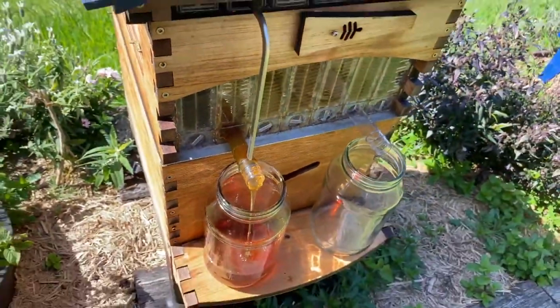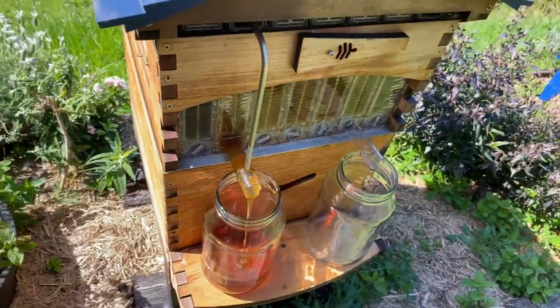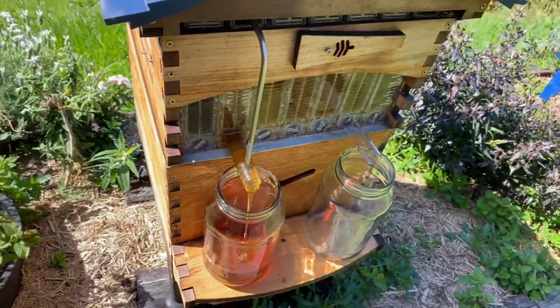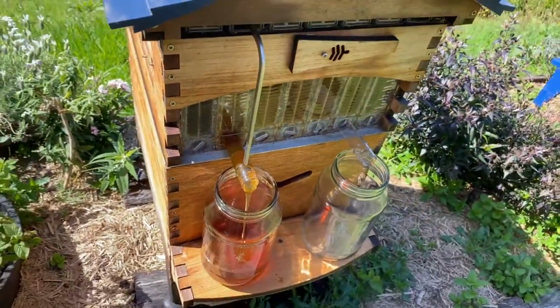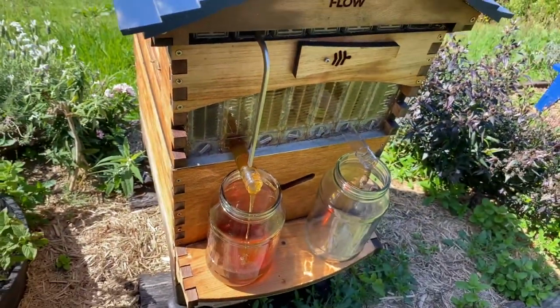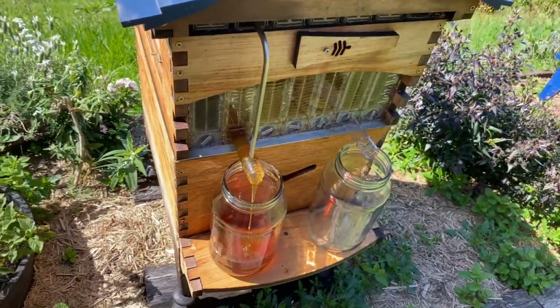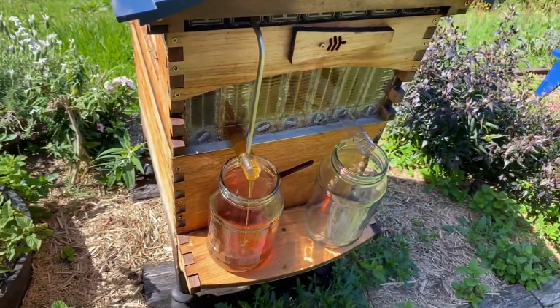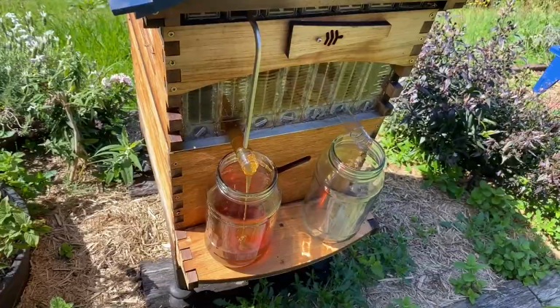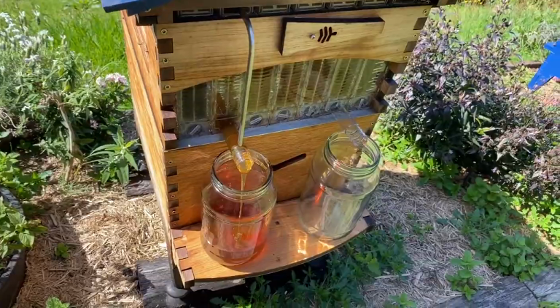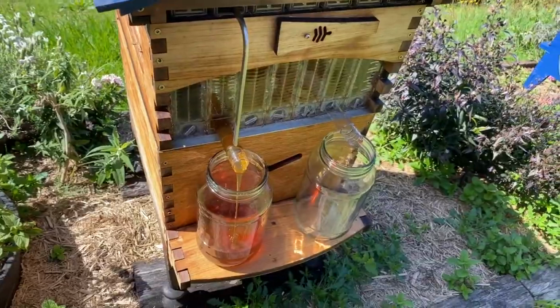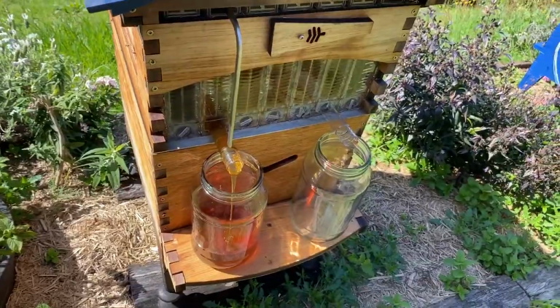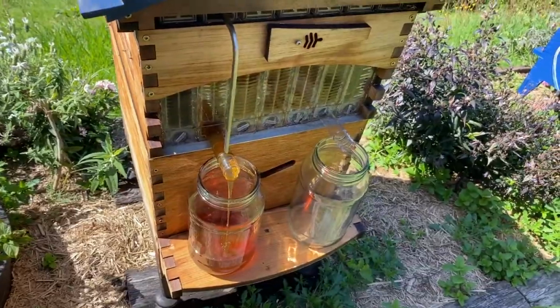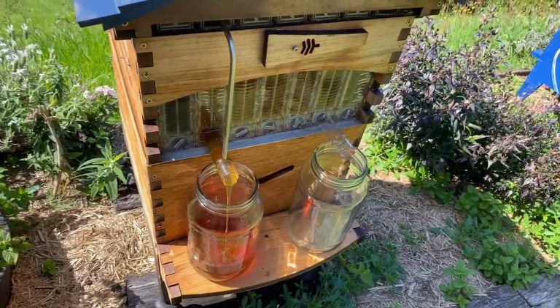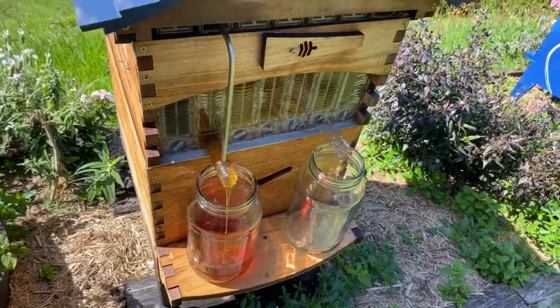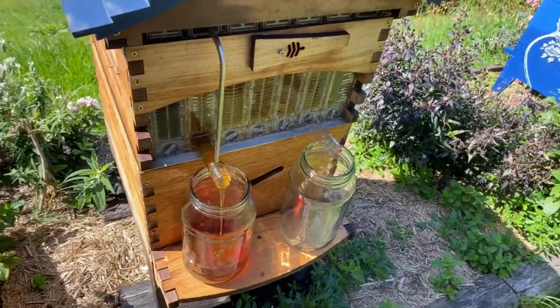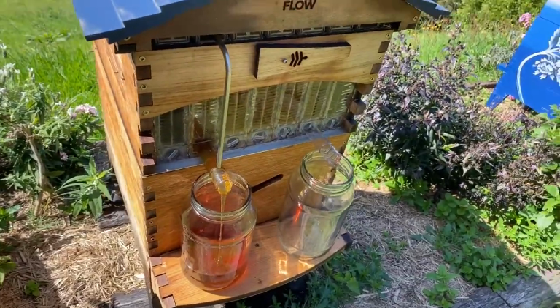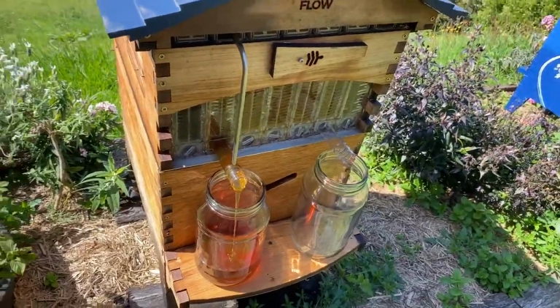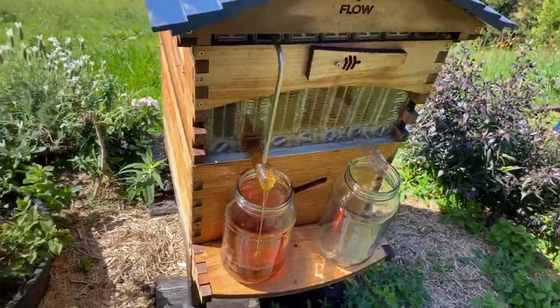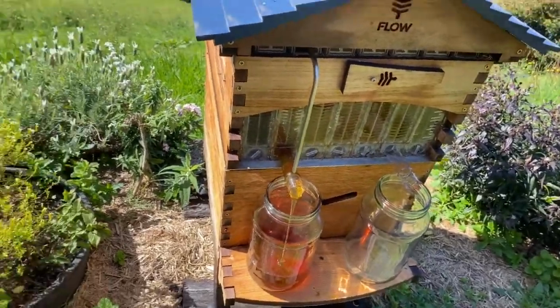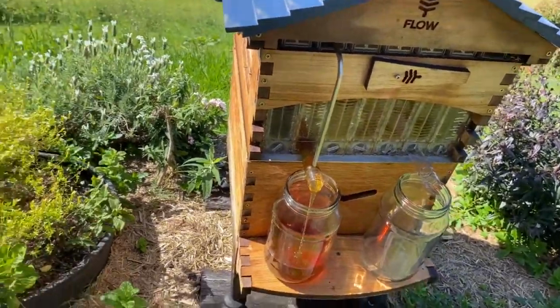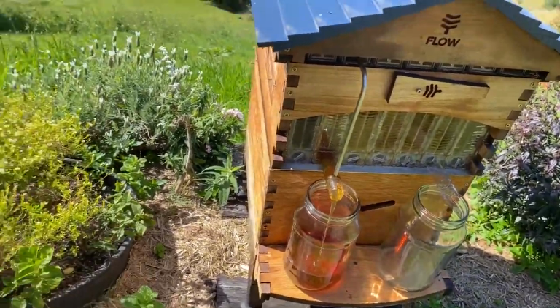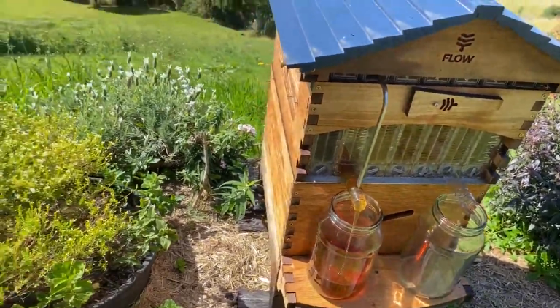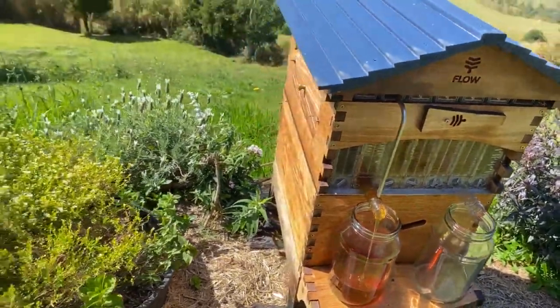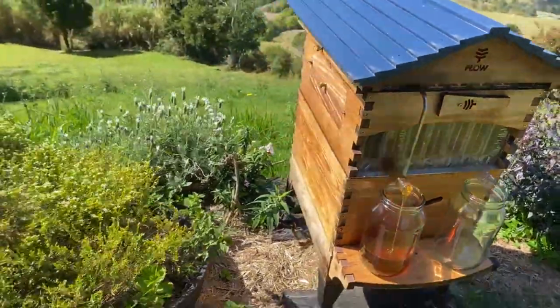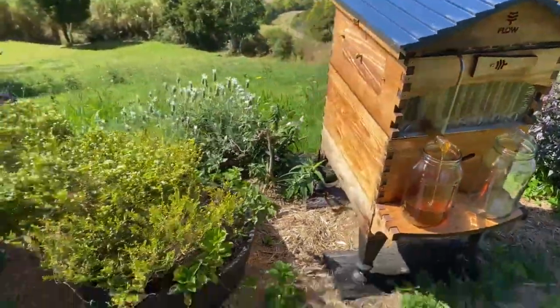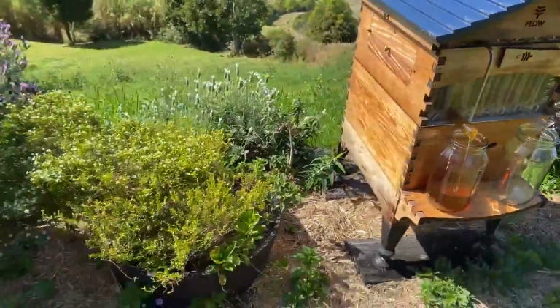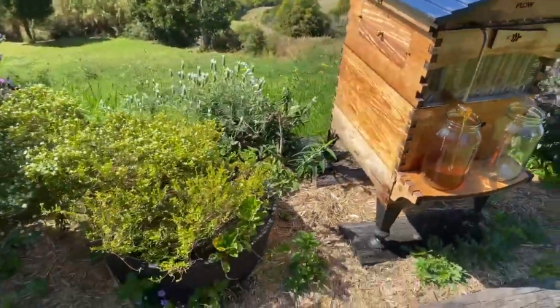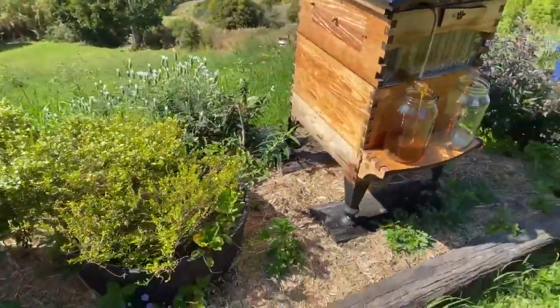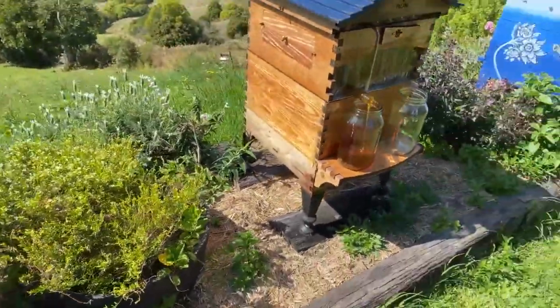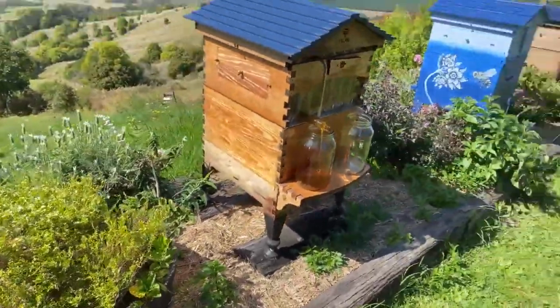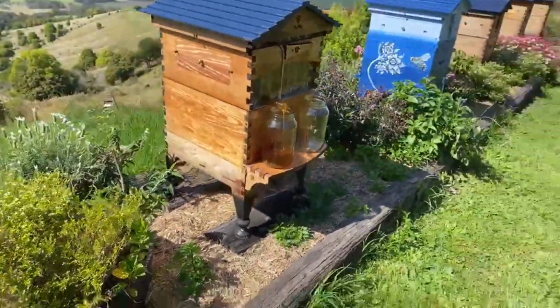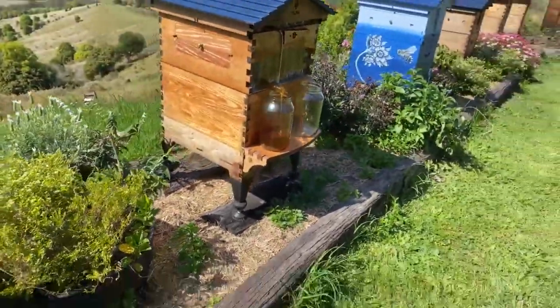Look at that beautiful honey. We might get another jar going as well while we're here.